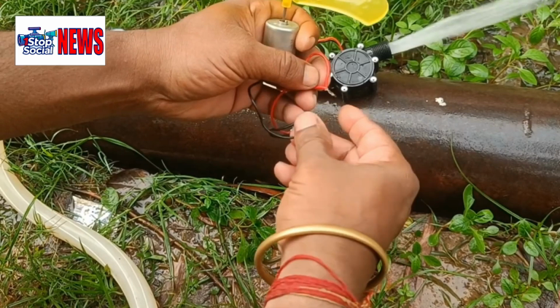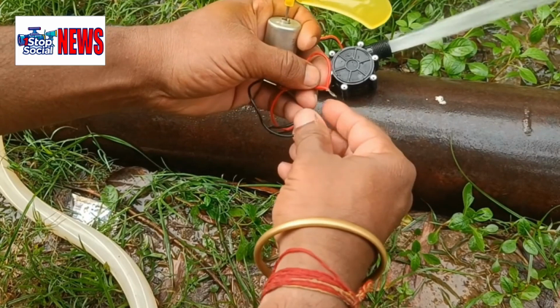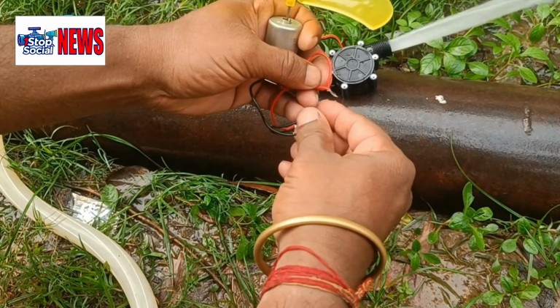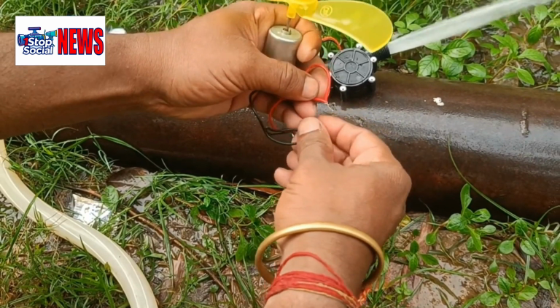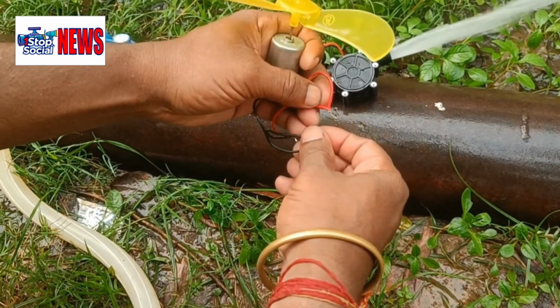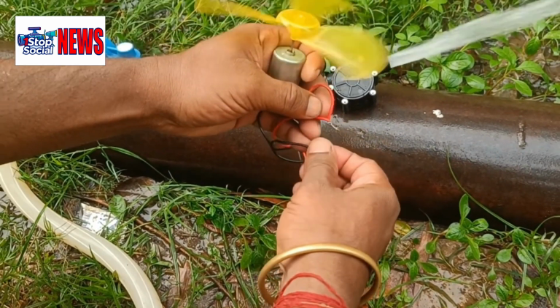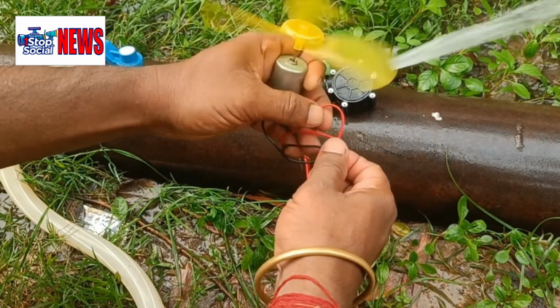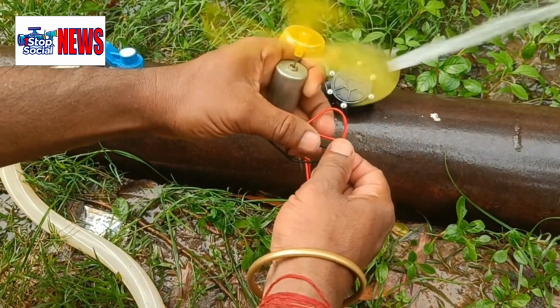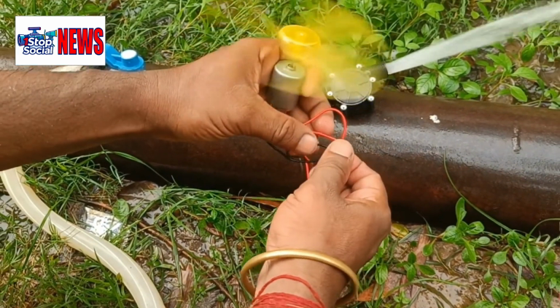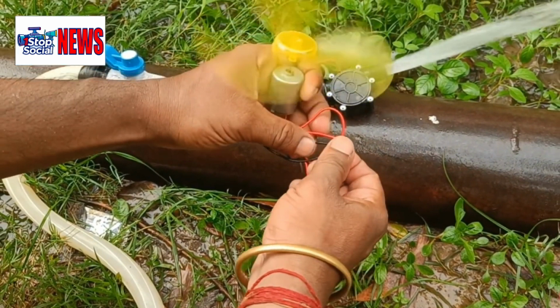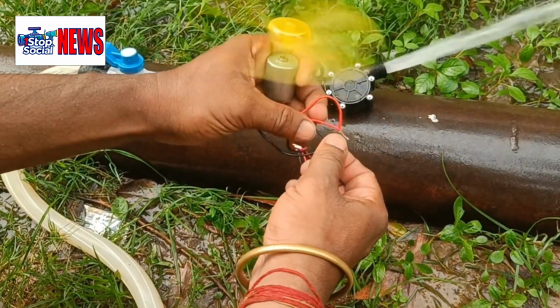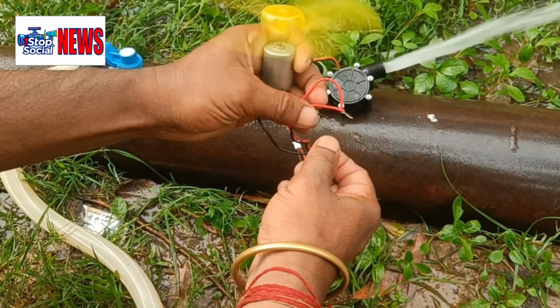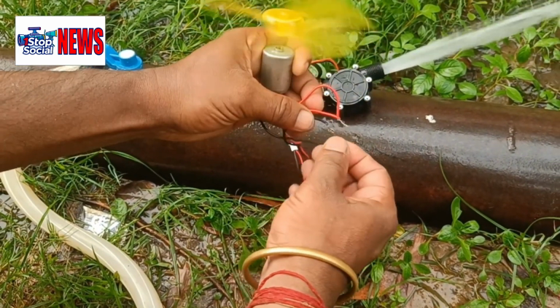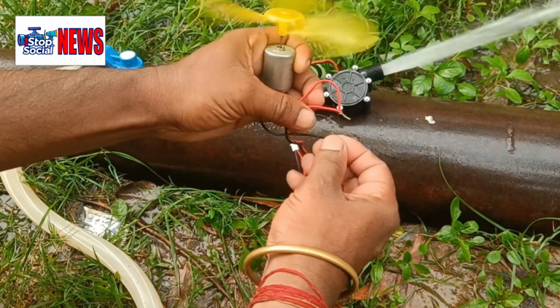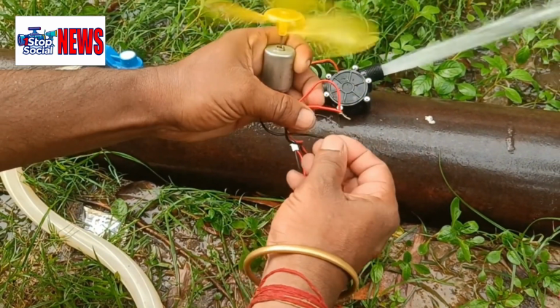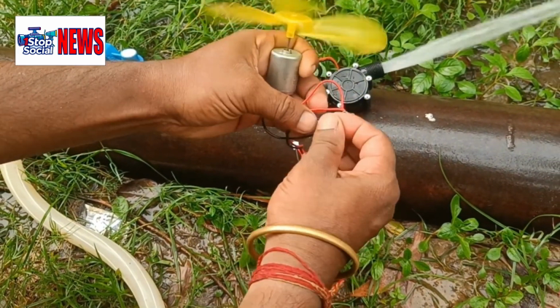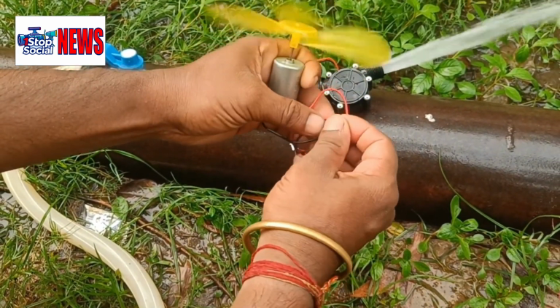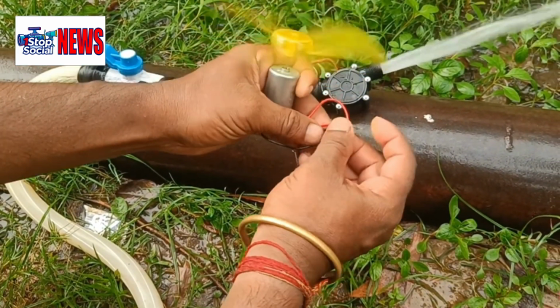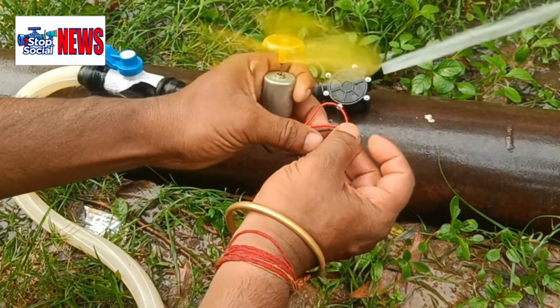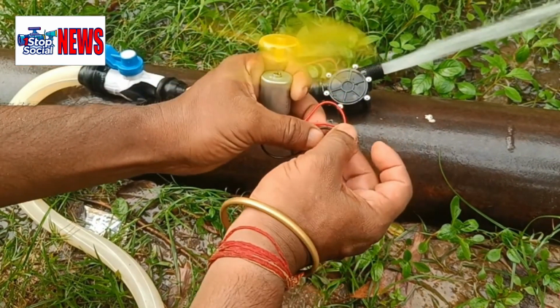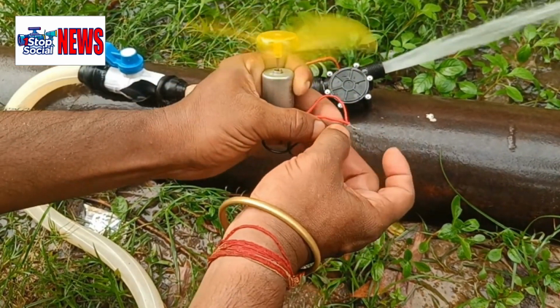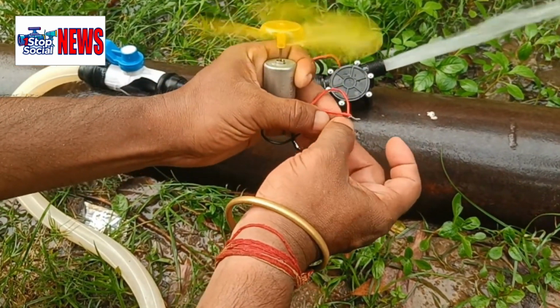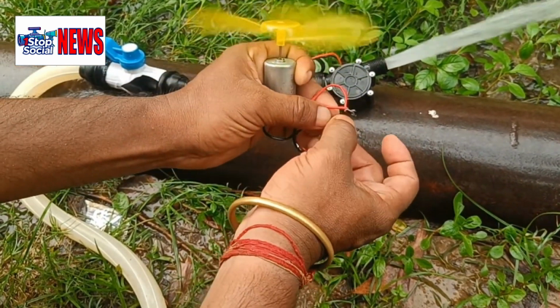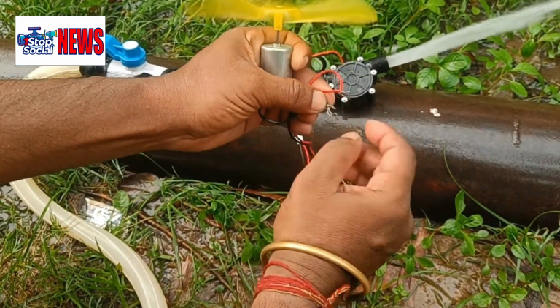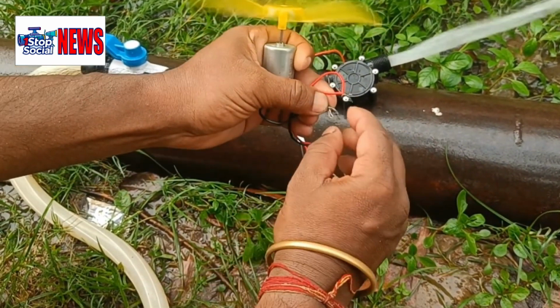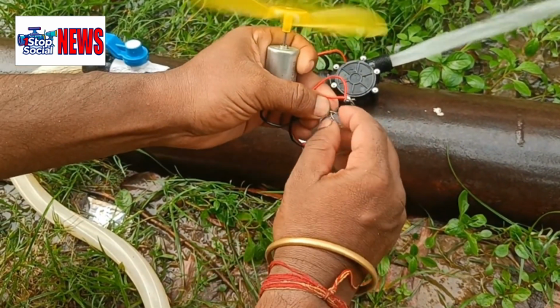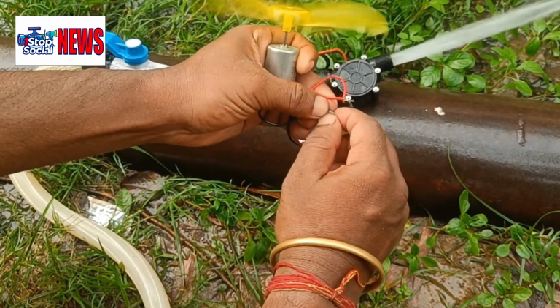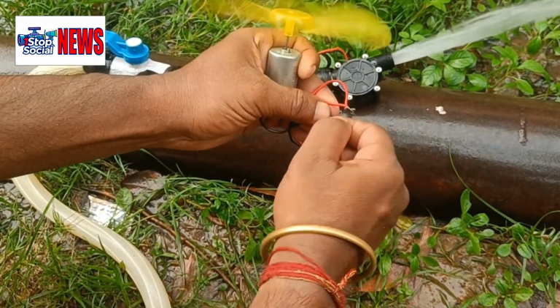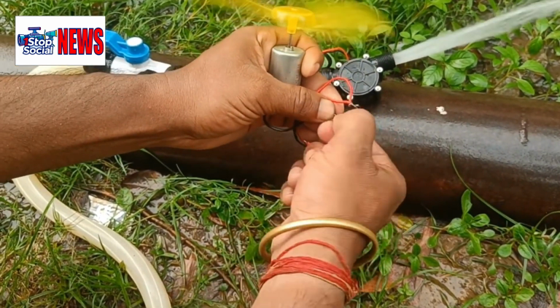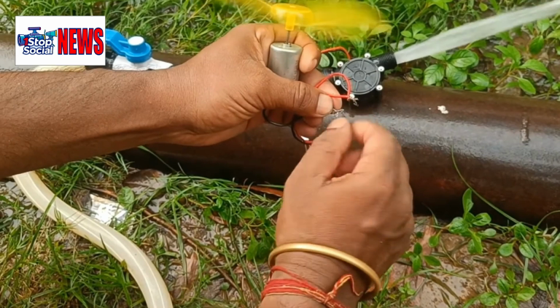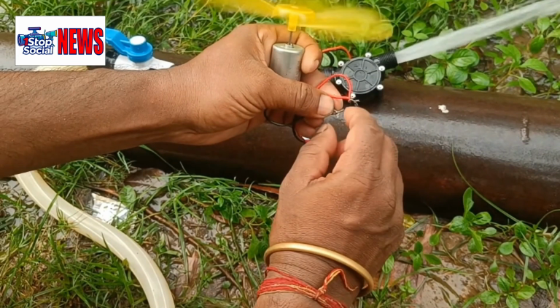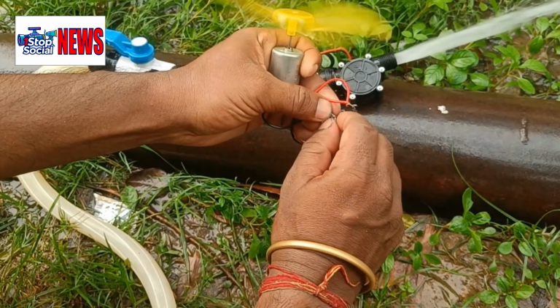Now it's attached, we're going to see how it powers this fan and motor. Look — it powers it no problem.